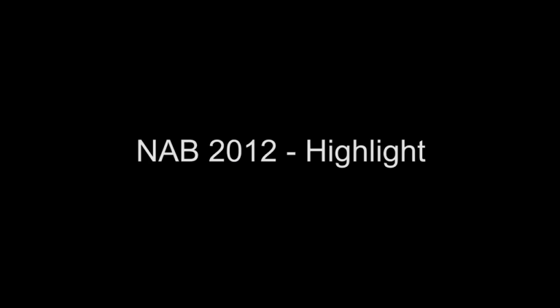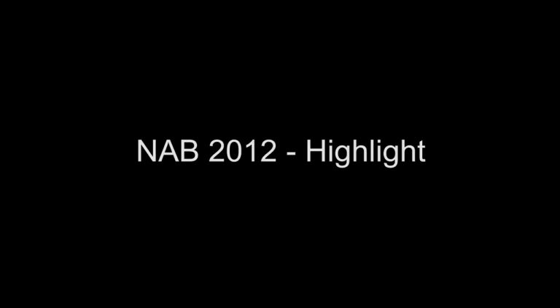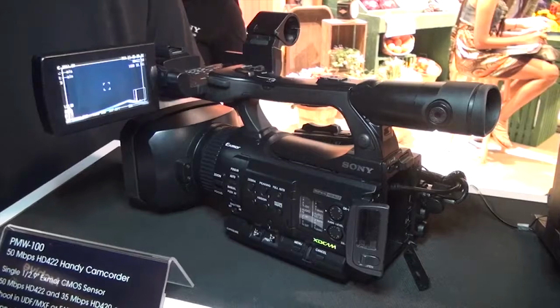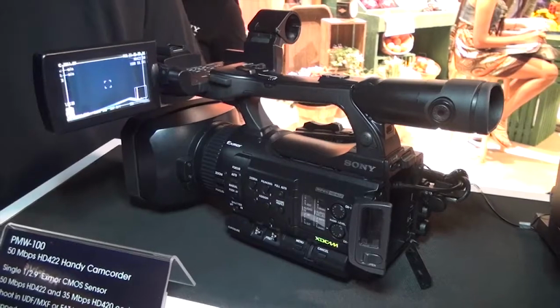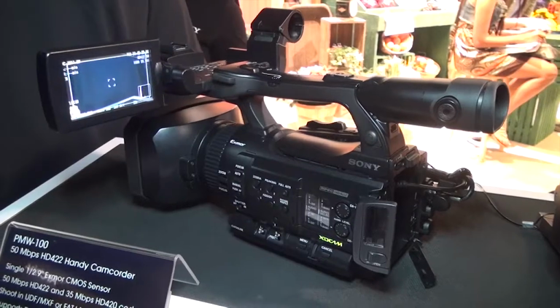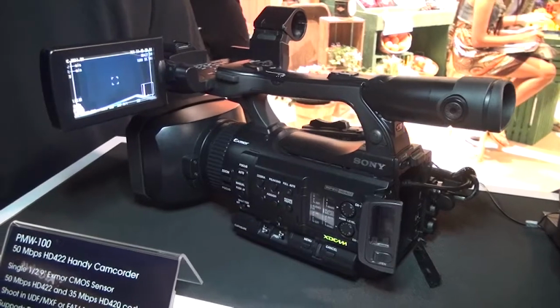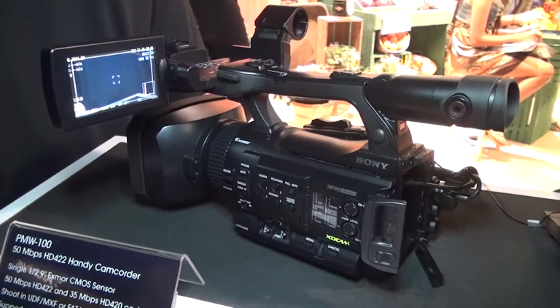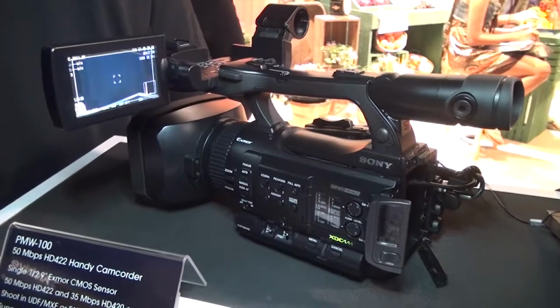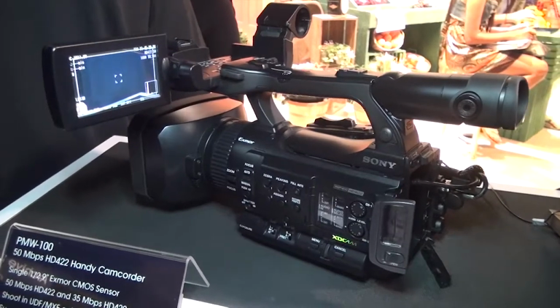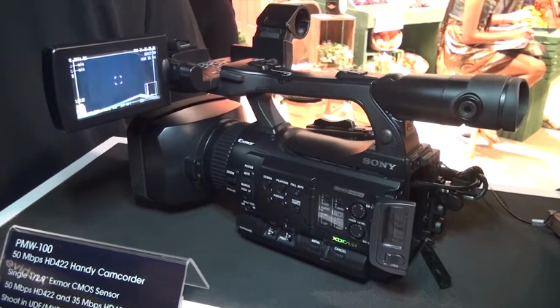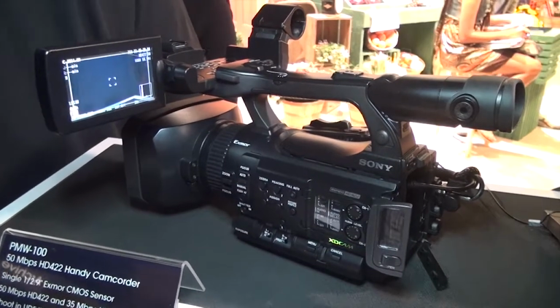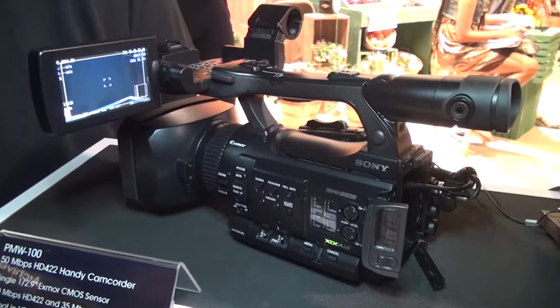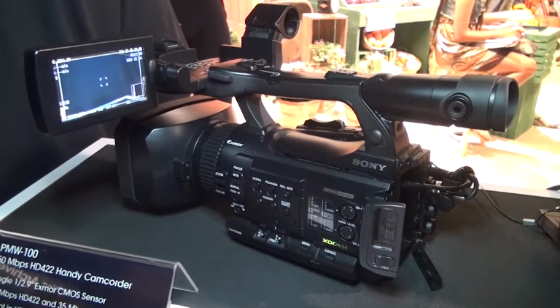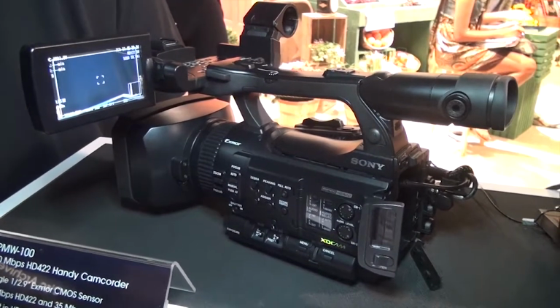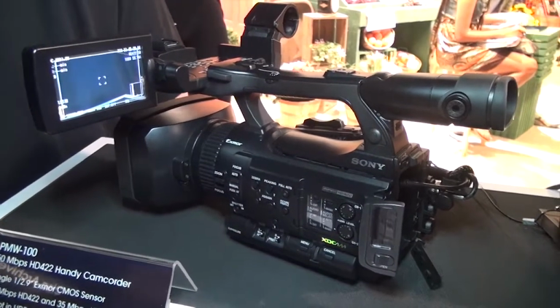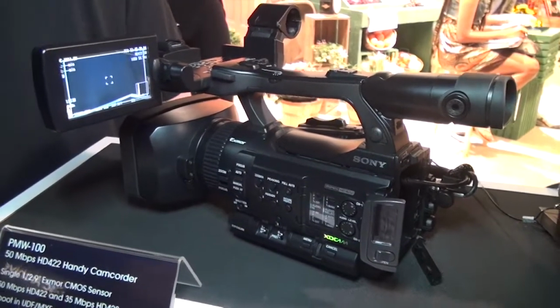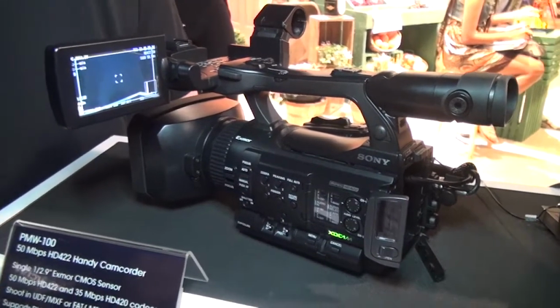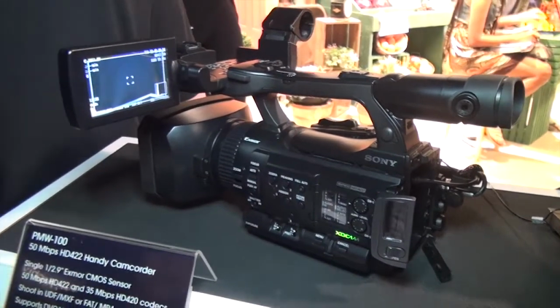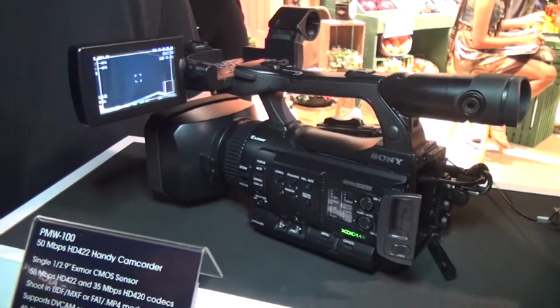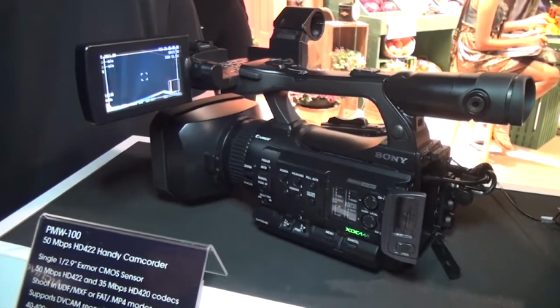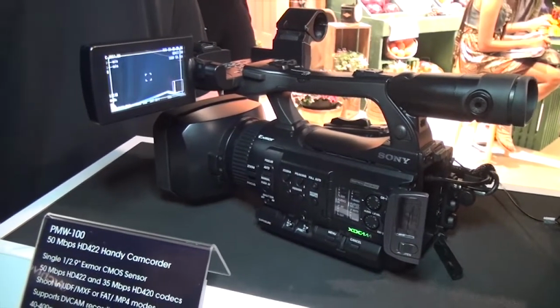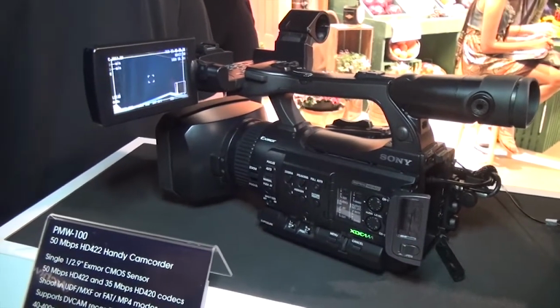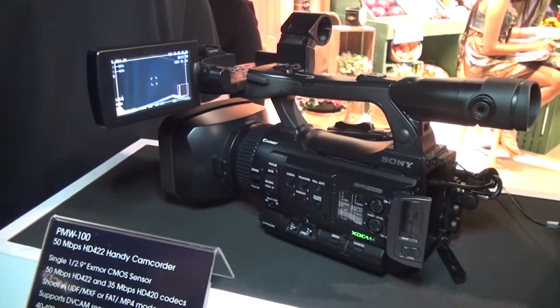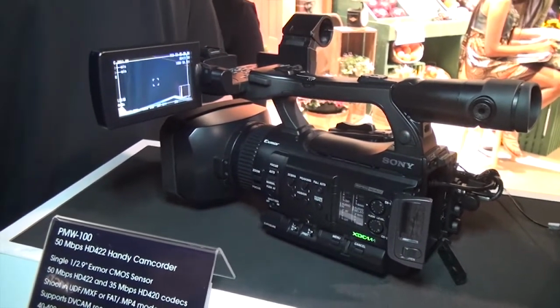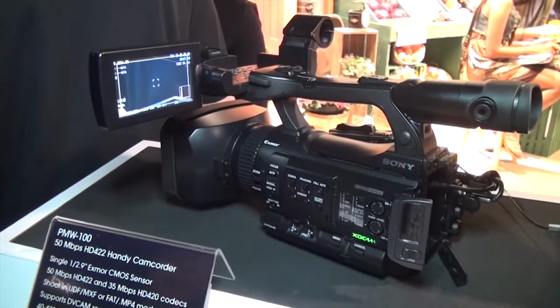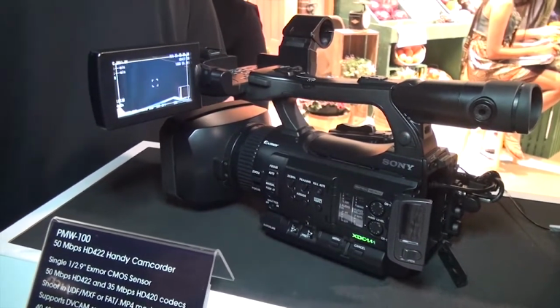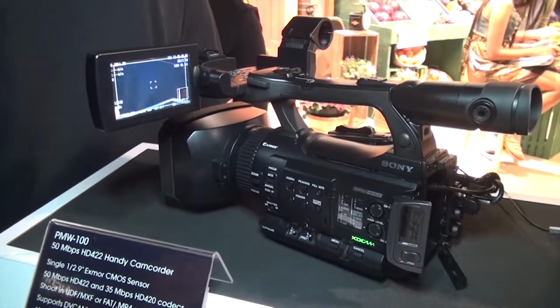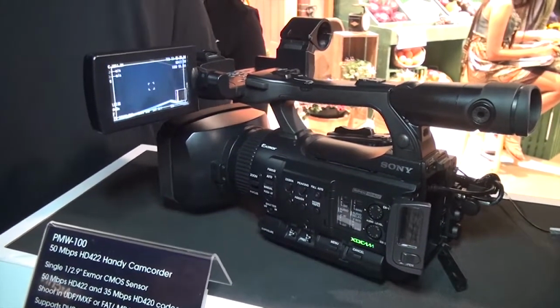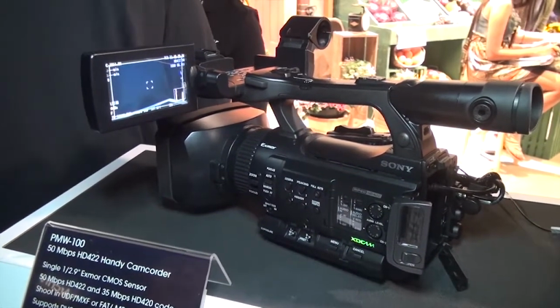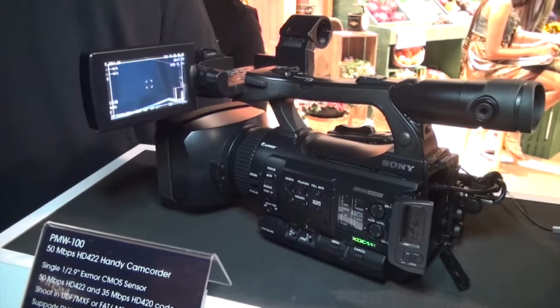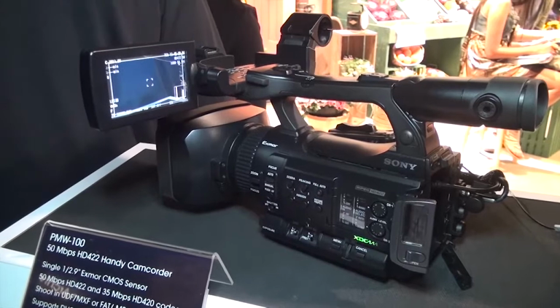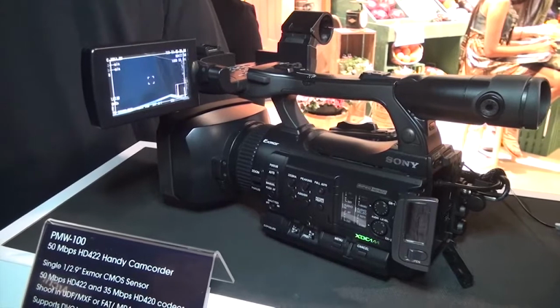Hello everyone, this is Peter from ANS Broadcast in Hong Kong, and I want to introduce you to the new Sony camera PMW100.